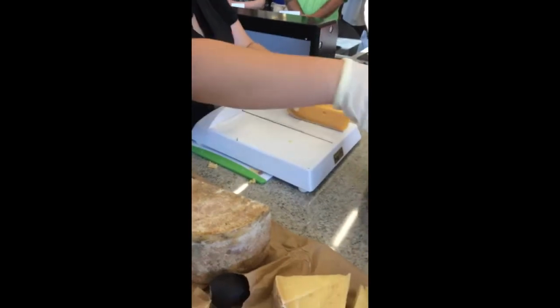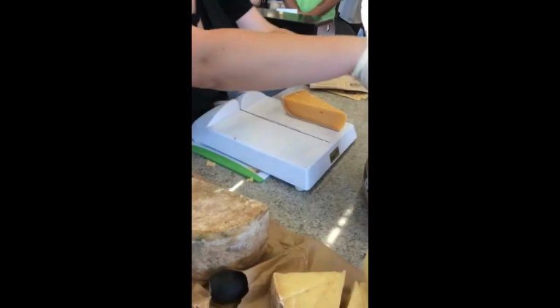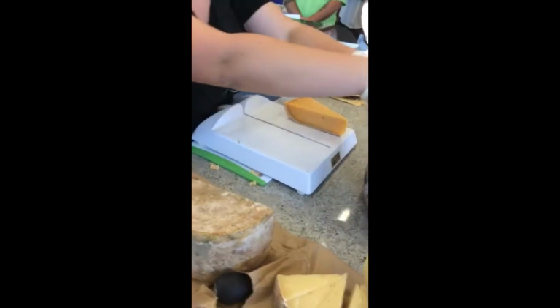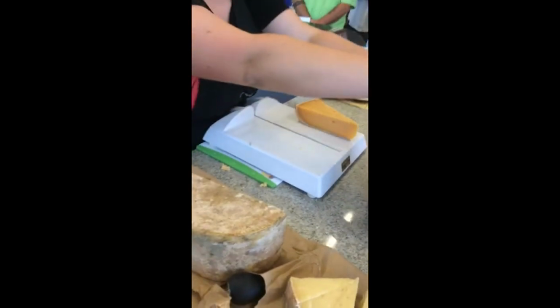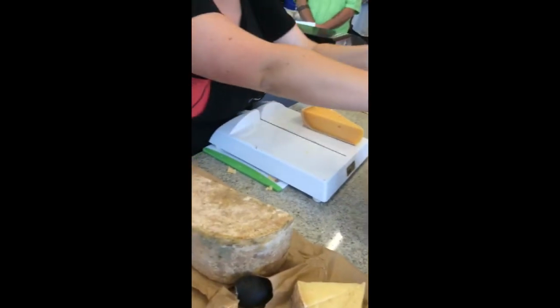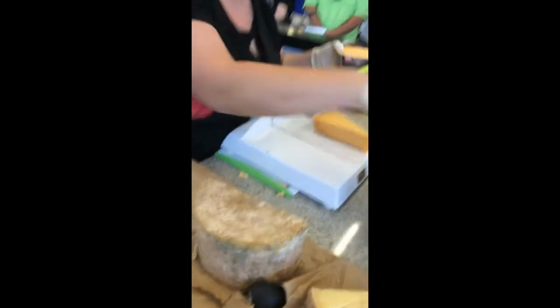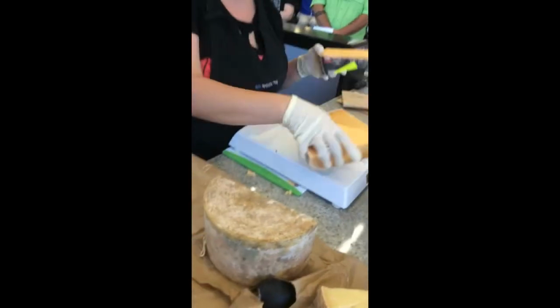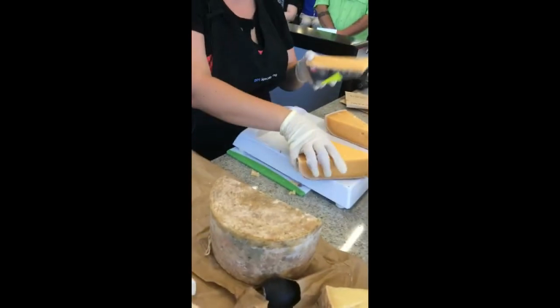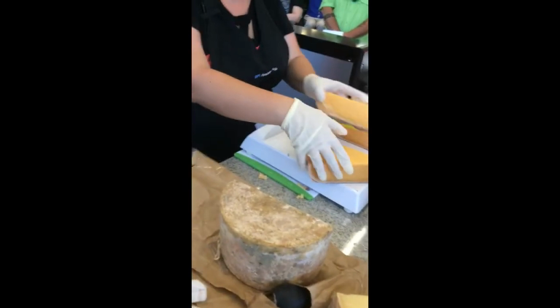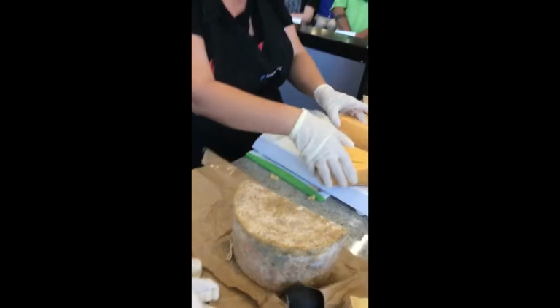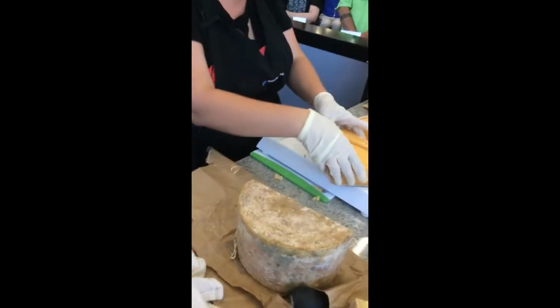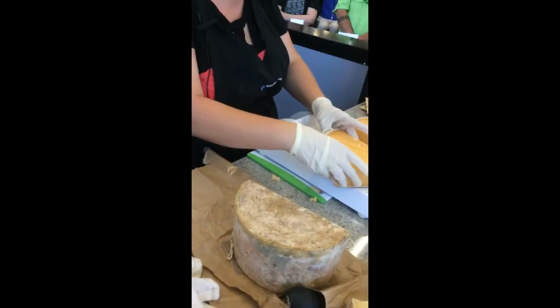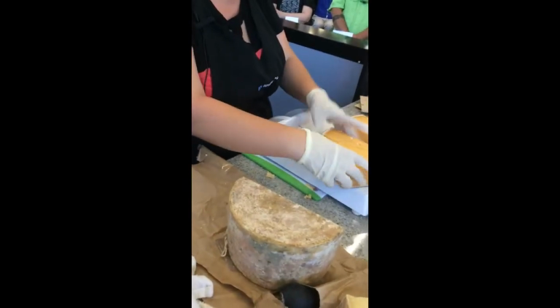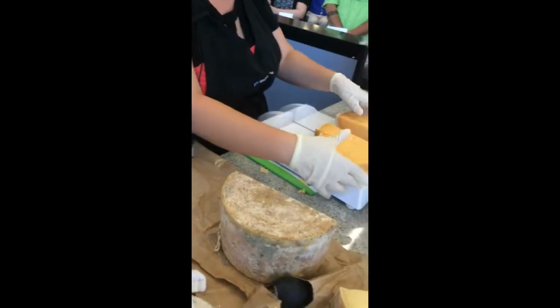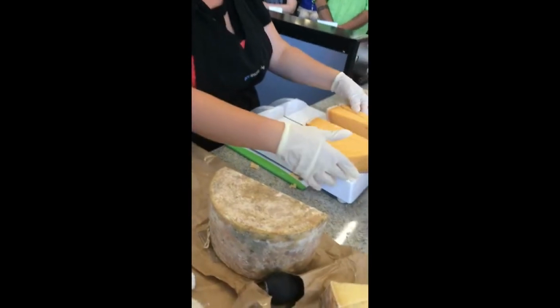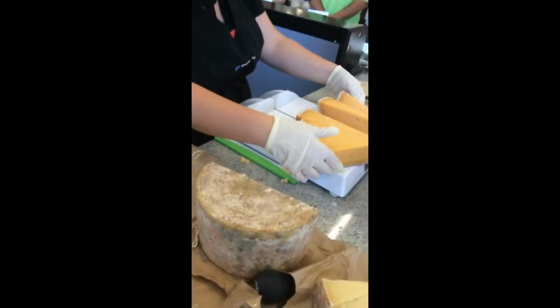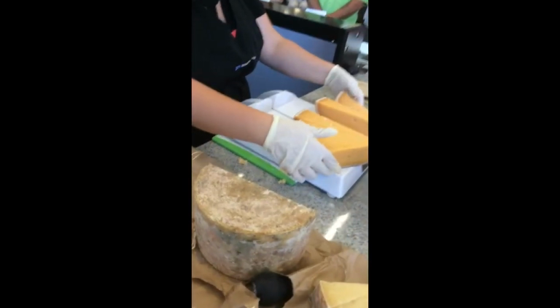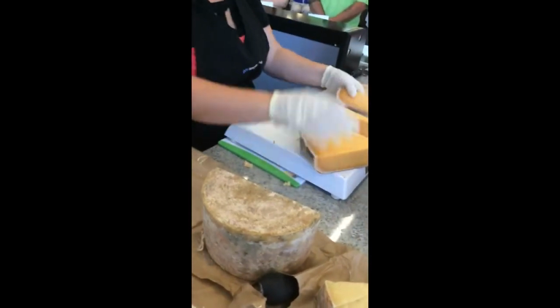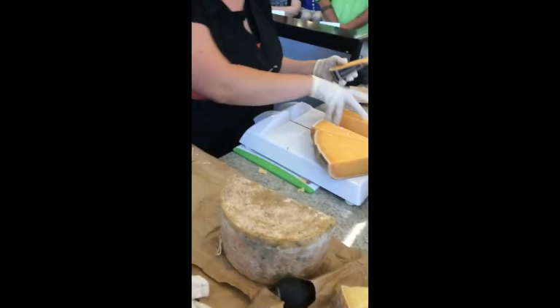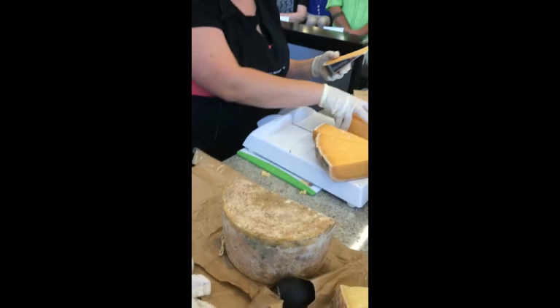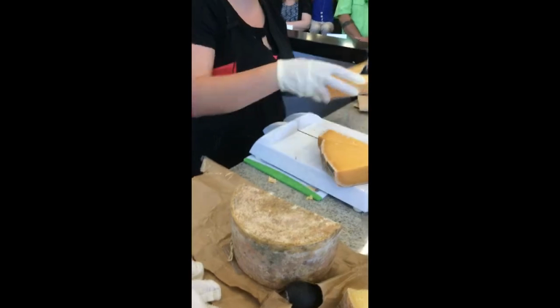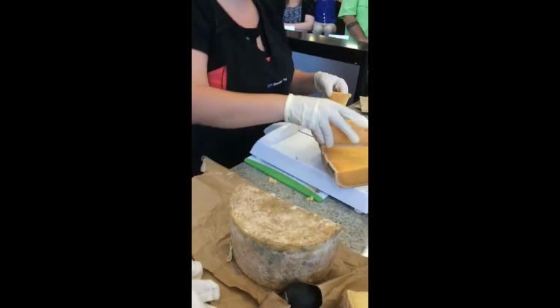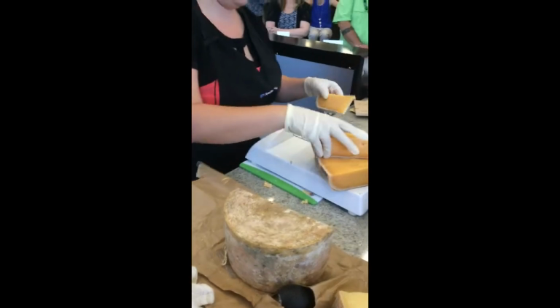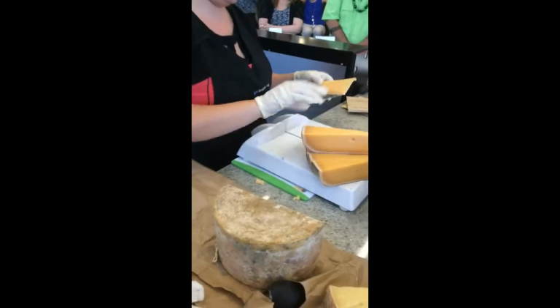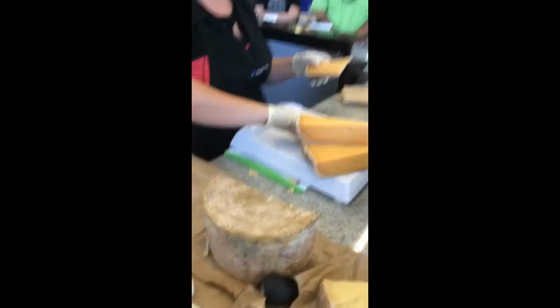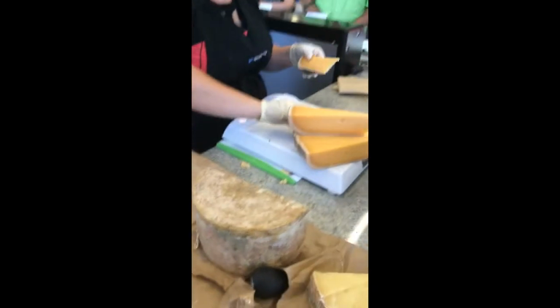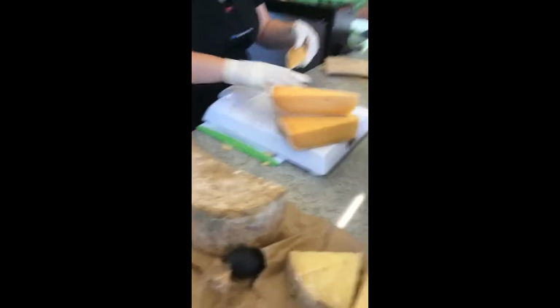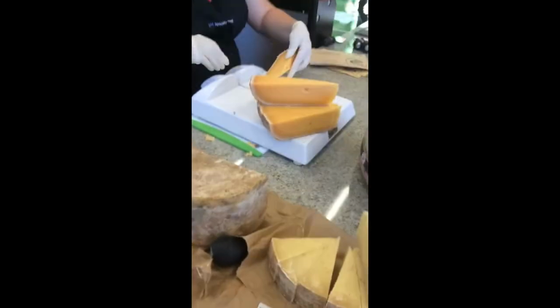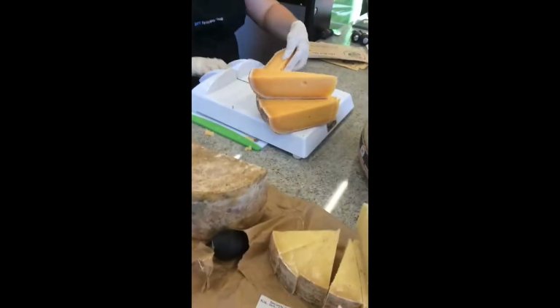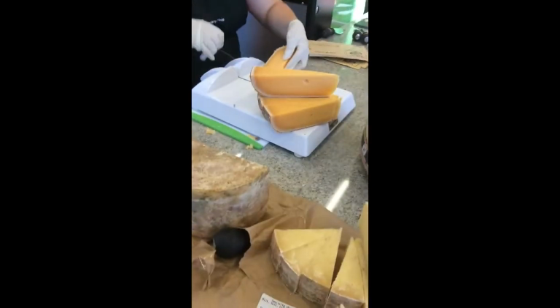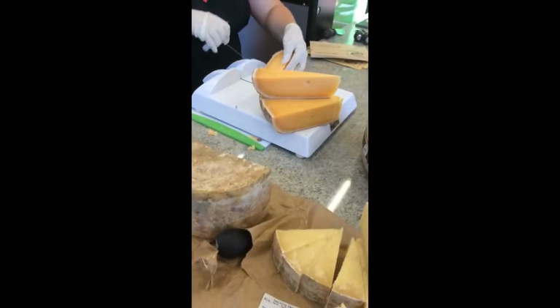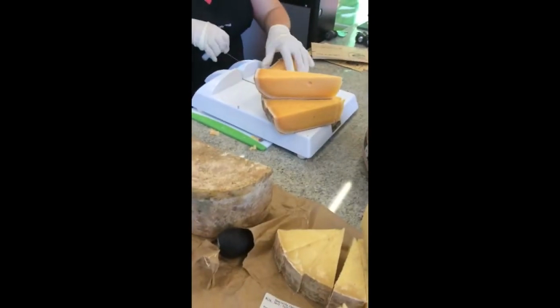It's not hard to cut cheese — do you guys agree? It's not that hard to cut this. And imagine the difference it's going to look like in our stores having it hand-cut.